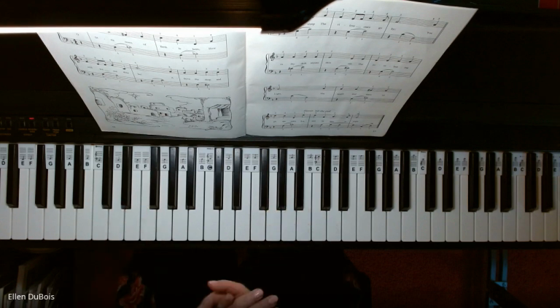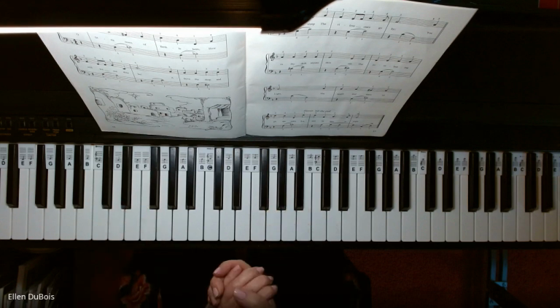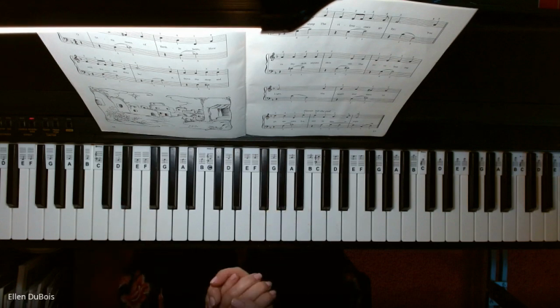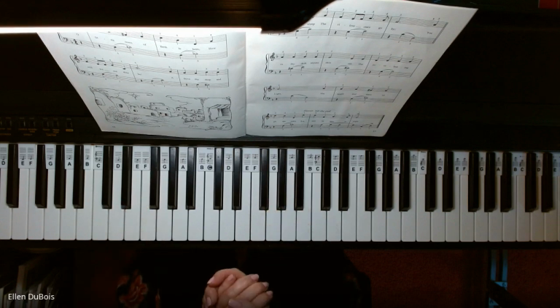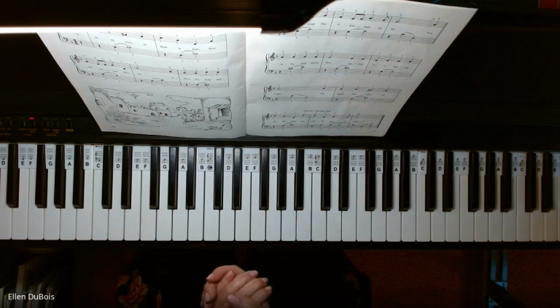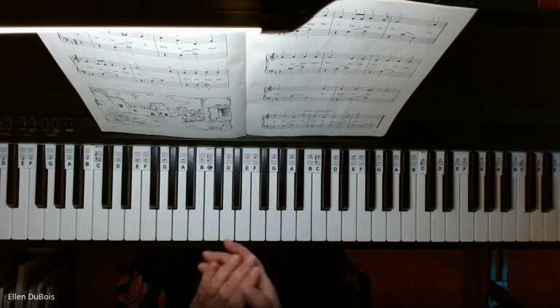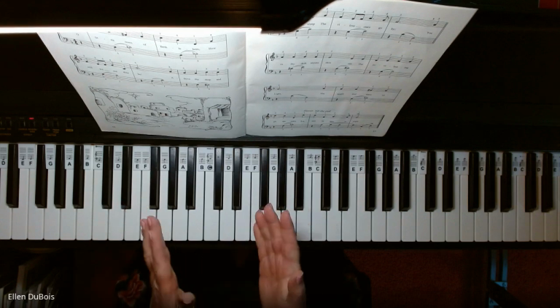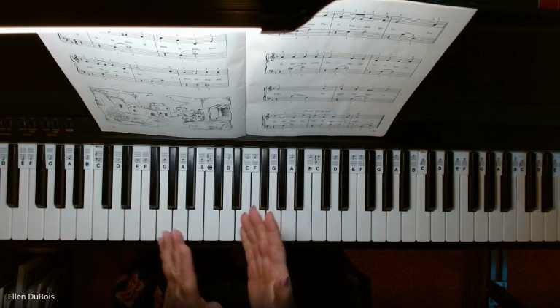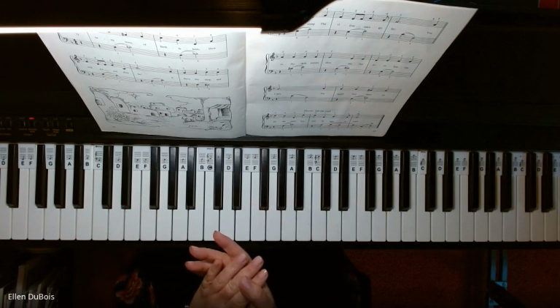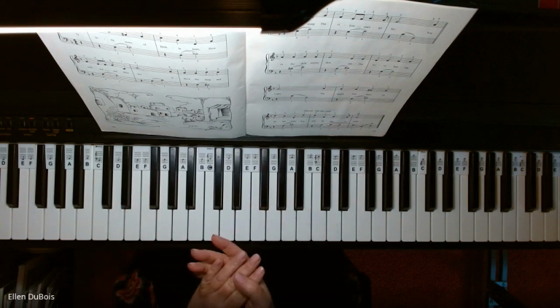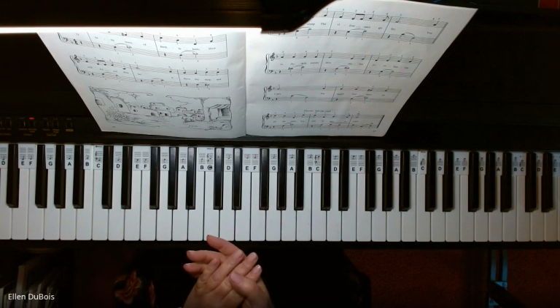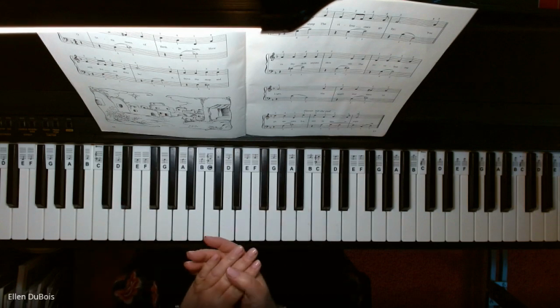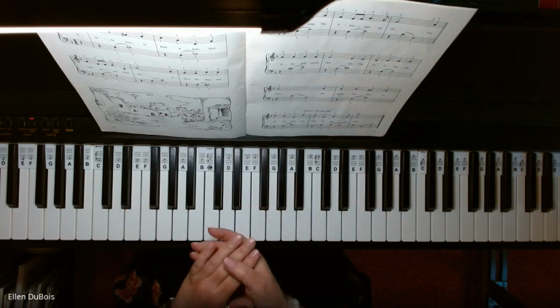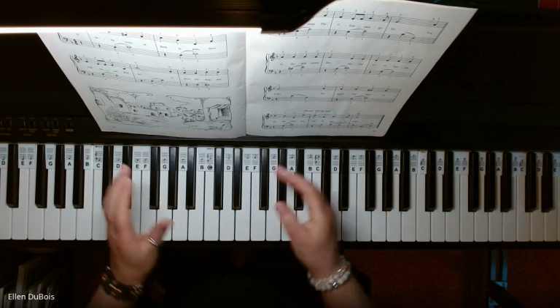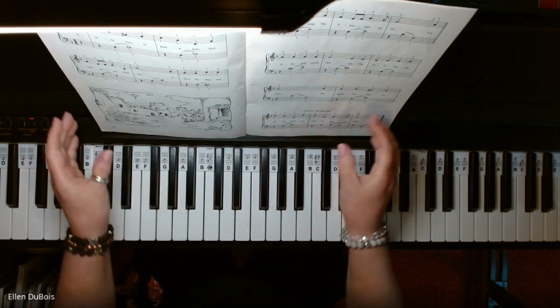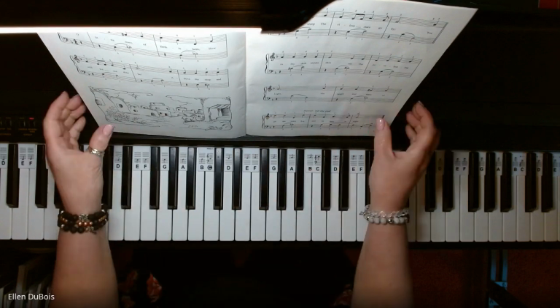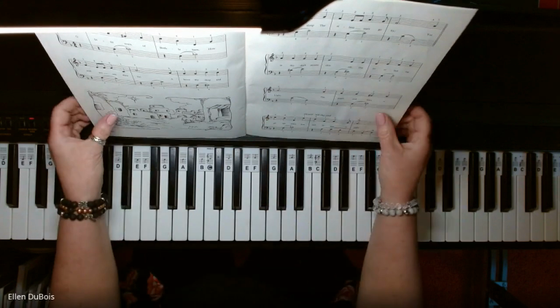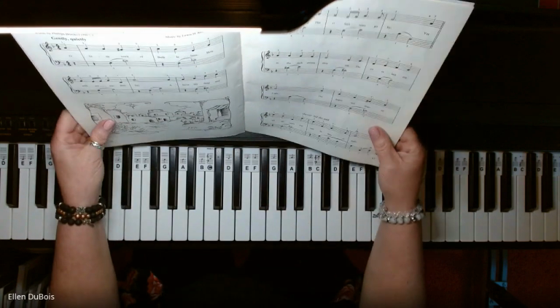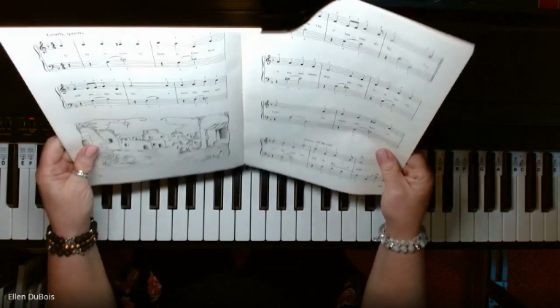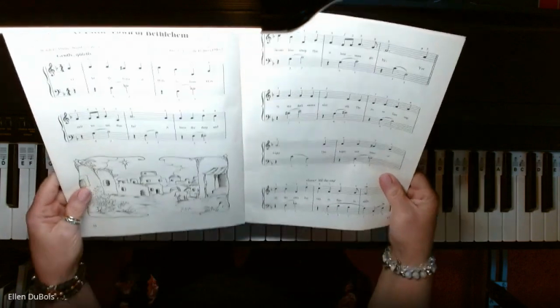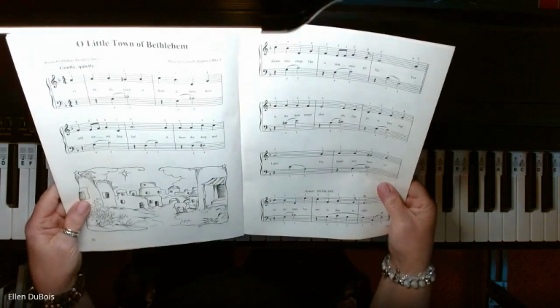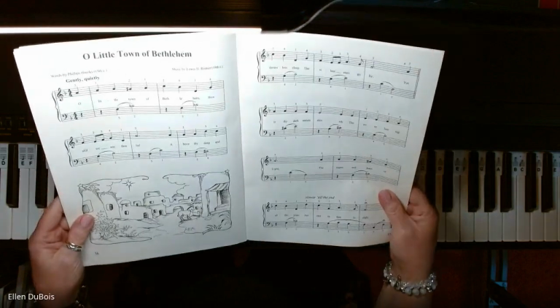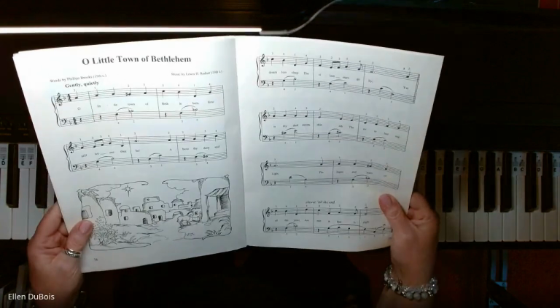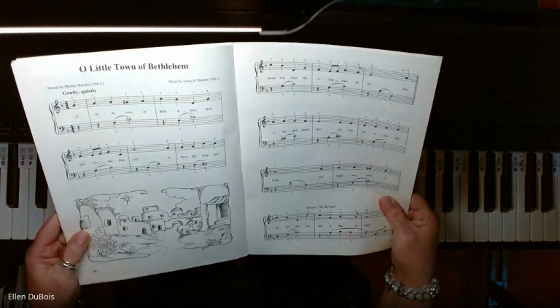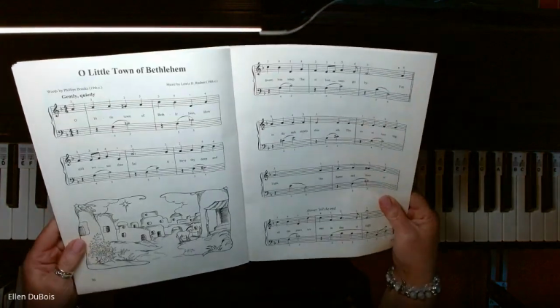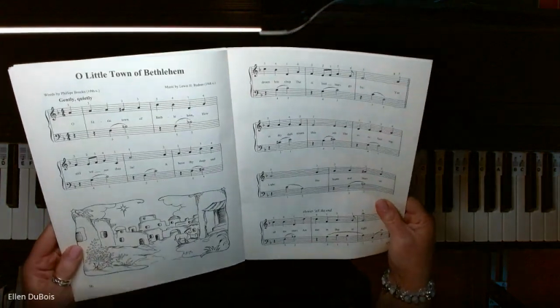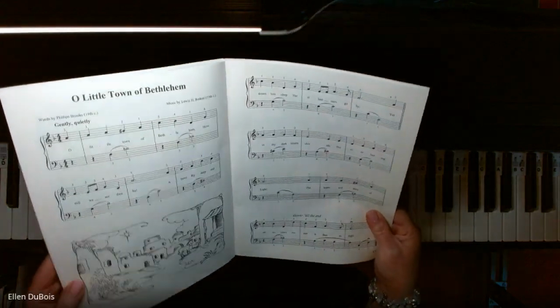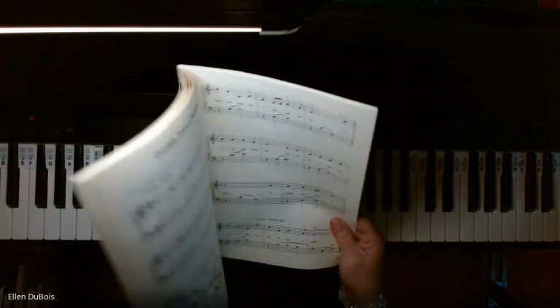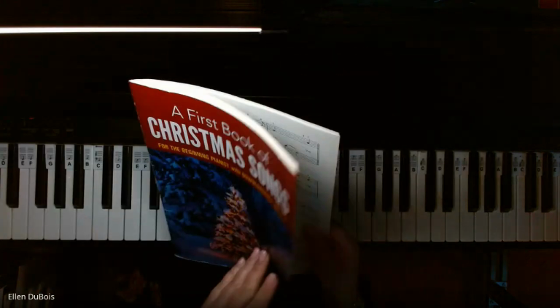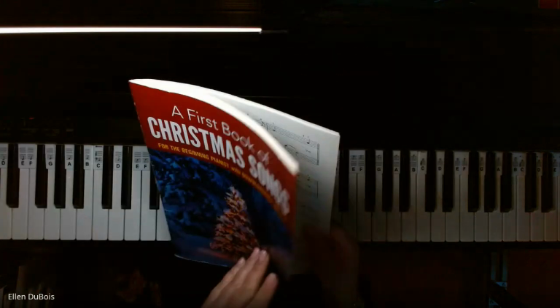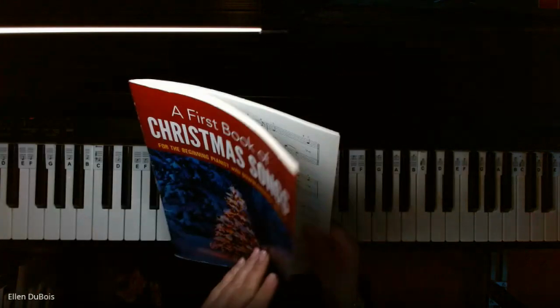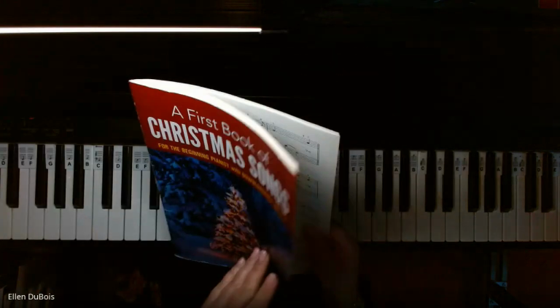And that's it — O Little Town of Bethlehem. Again, I'll leave a link as to where you can get this wonderful book in my description.